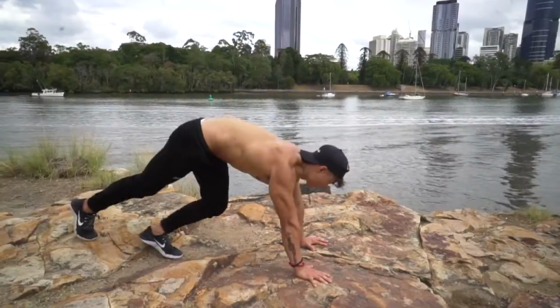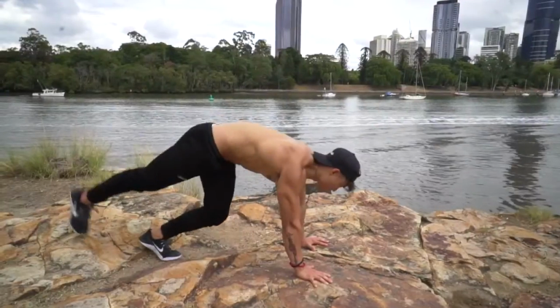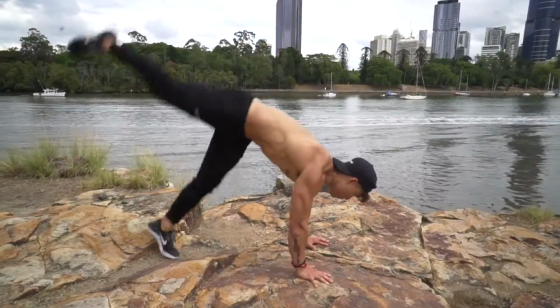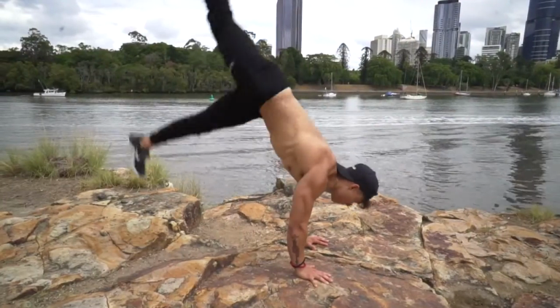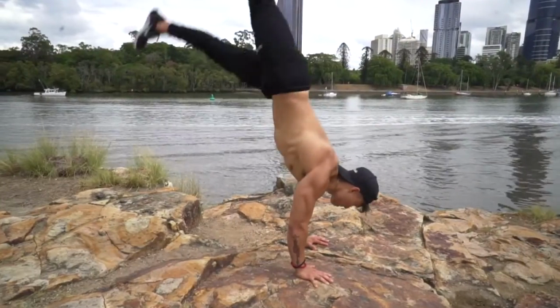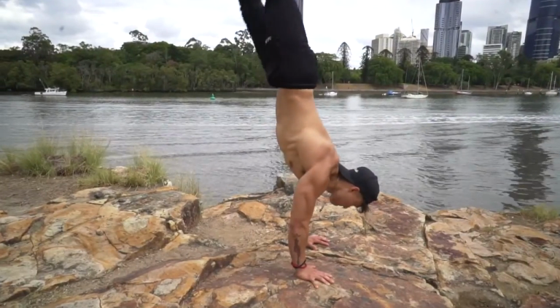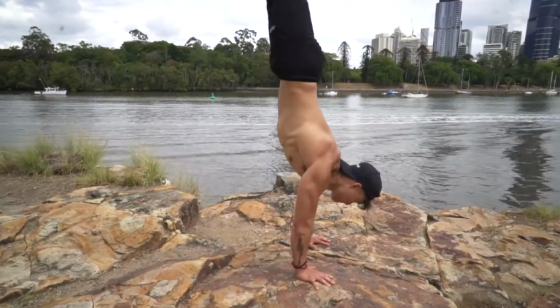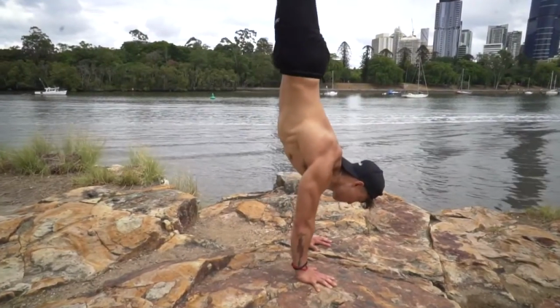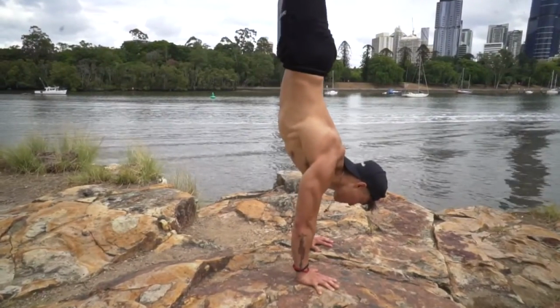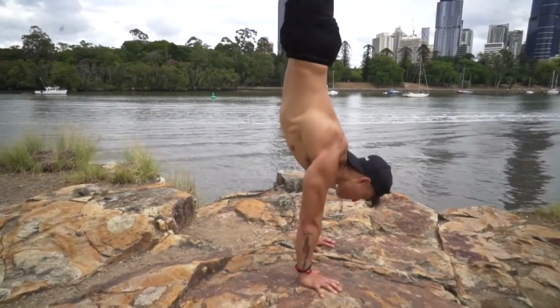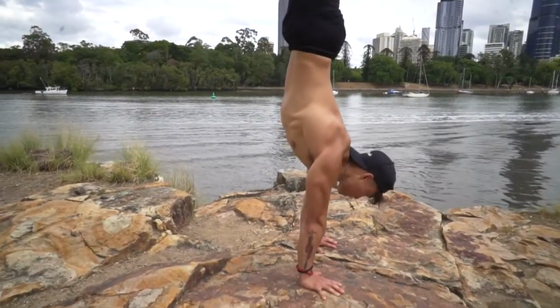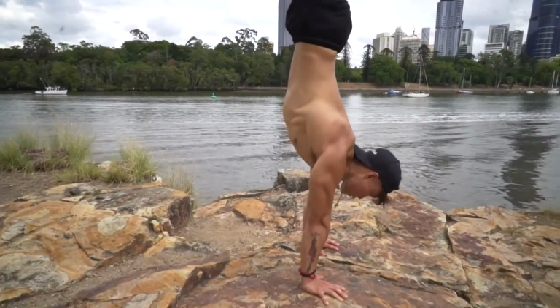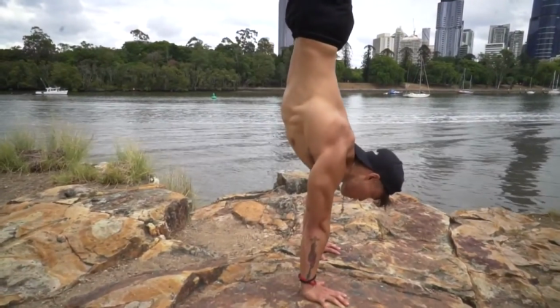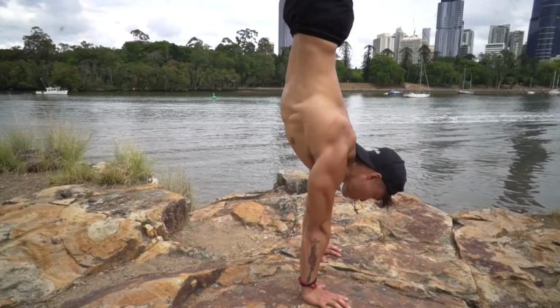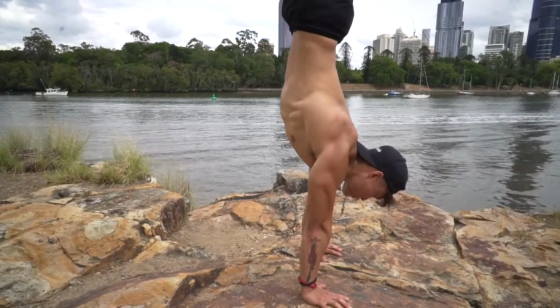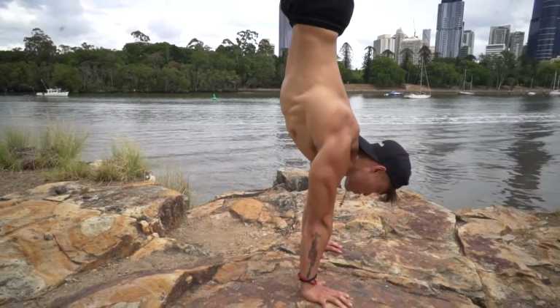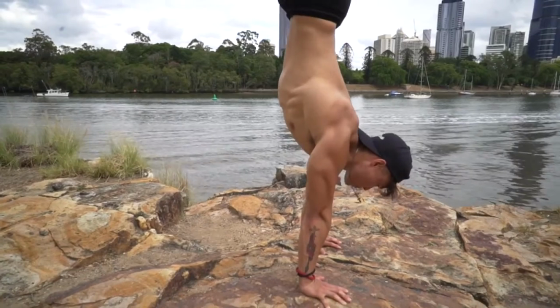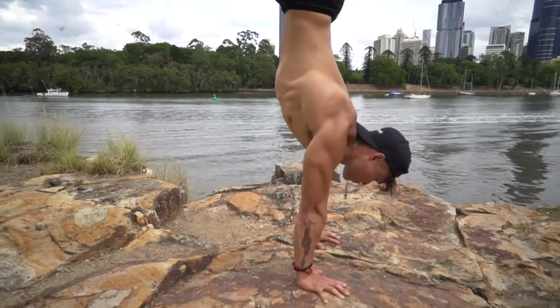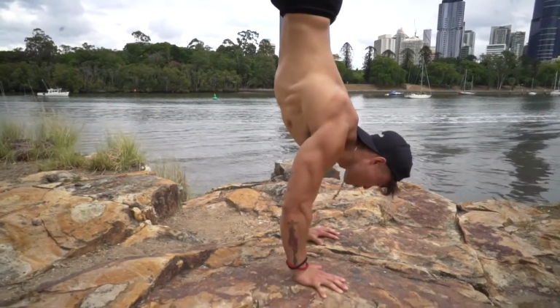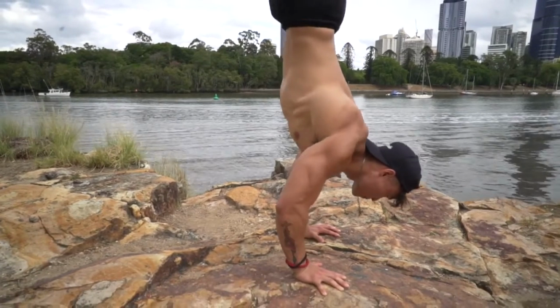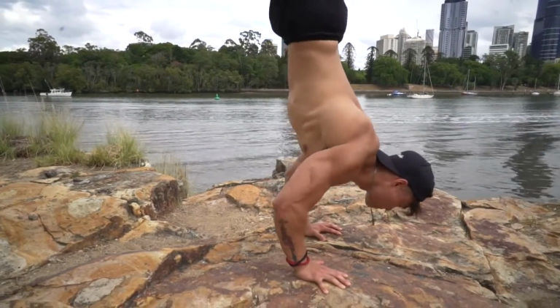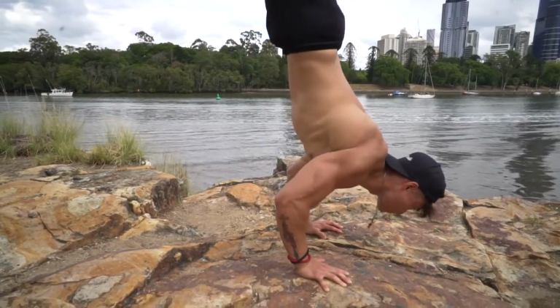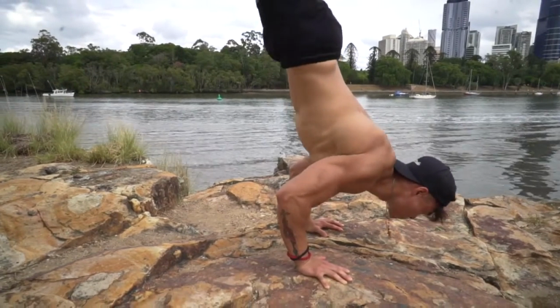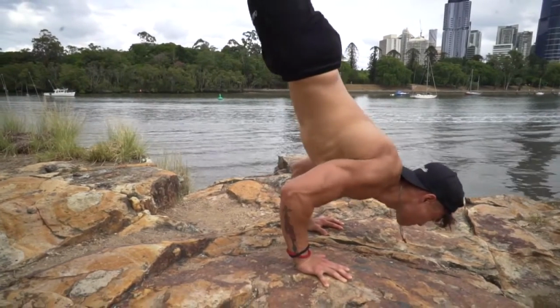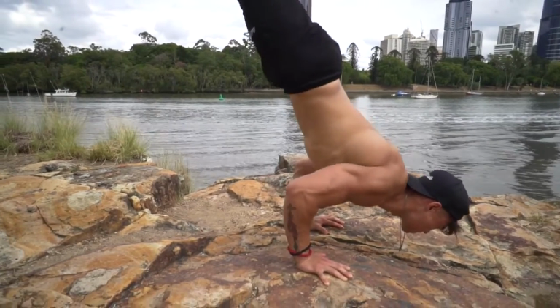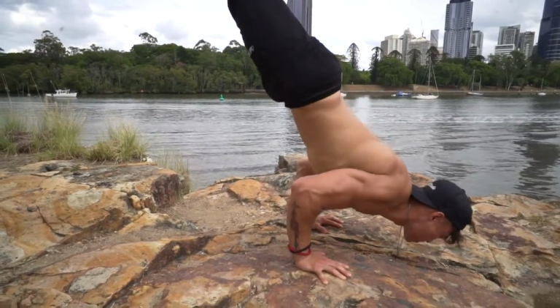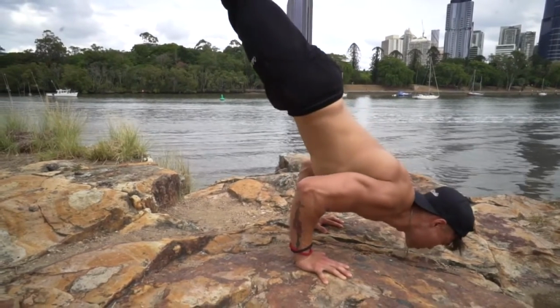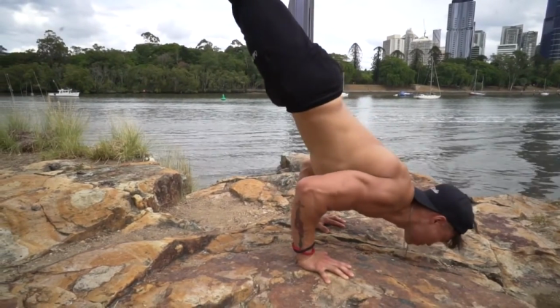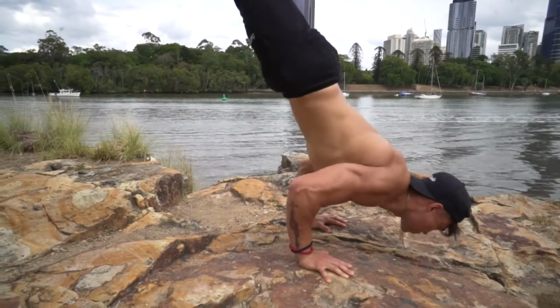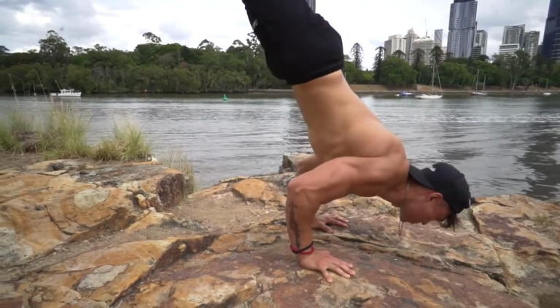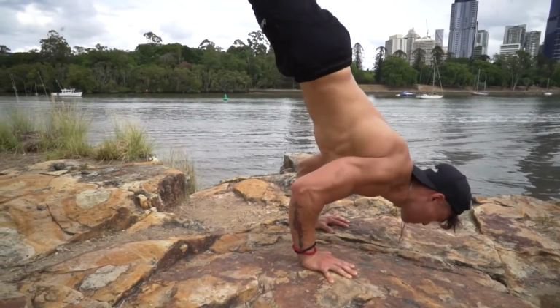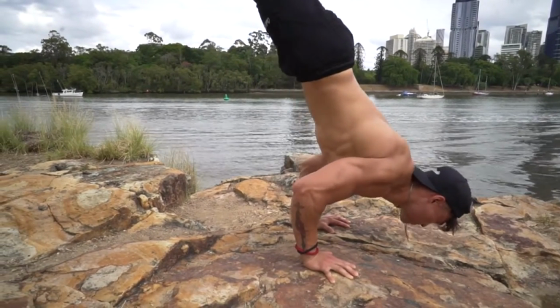As you can see here, as I perform the handstand push-up it comes forward and then back into a straight handstand.